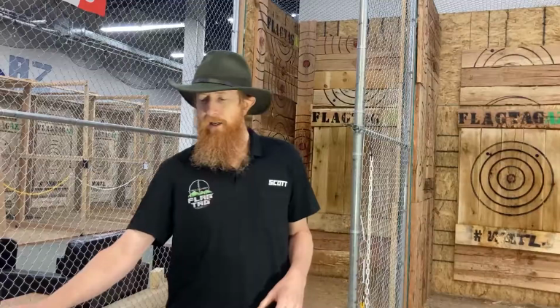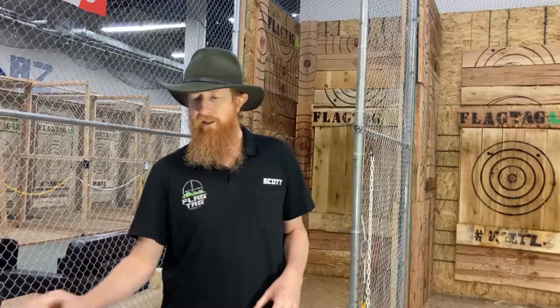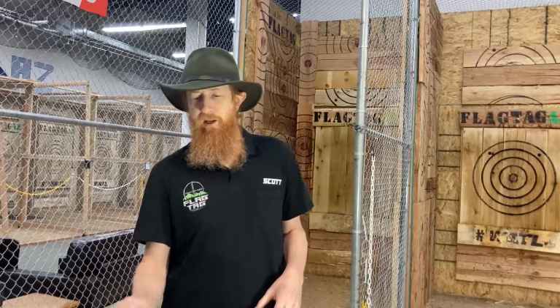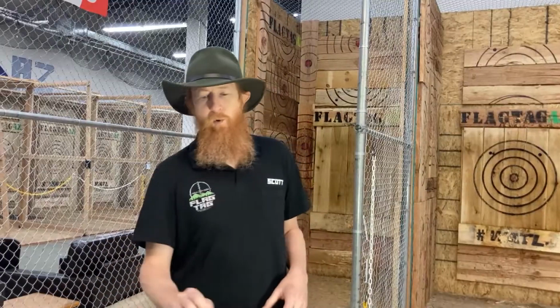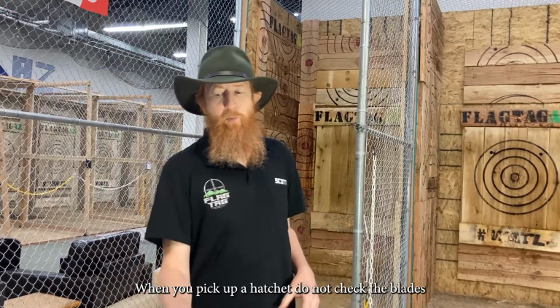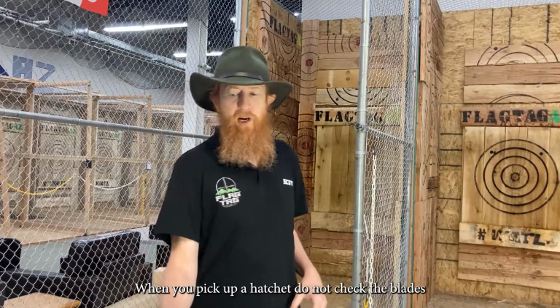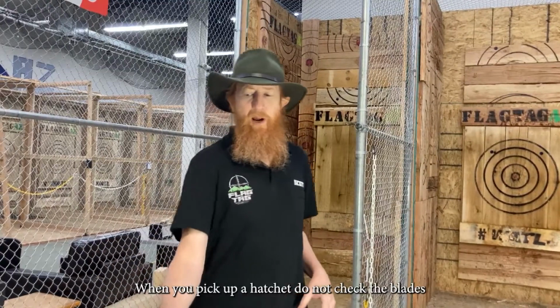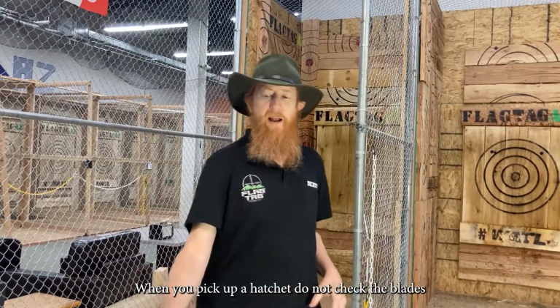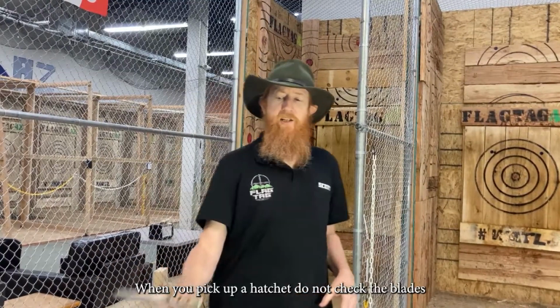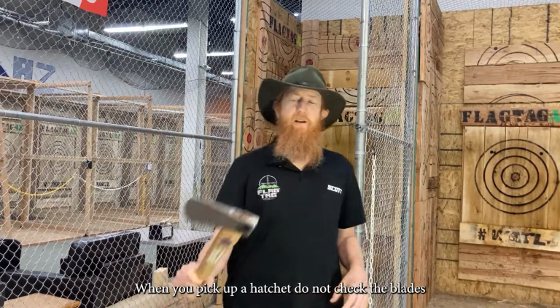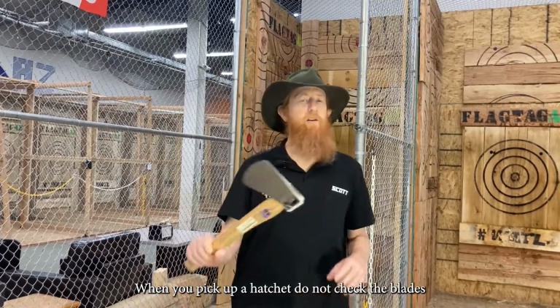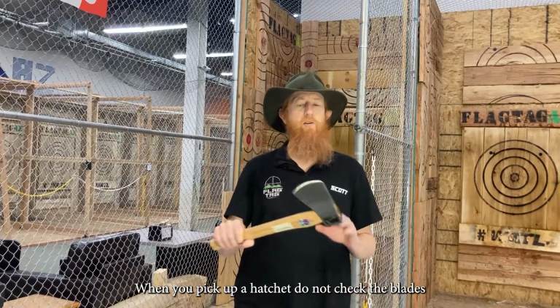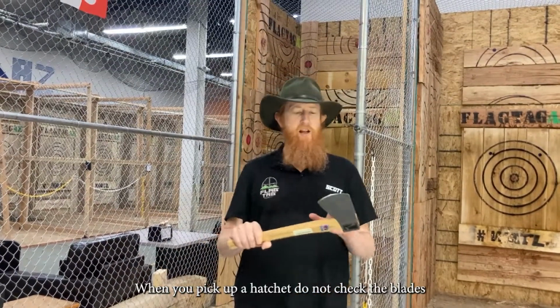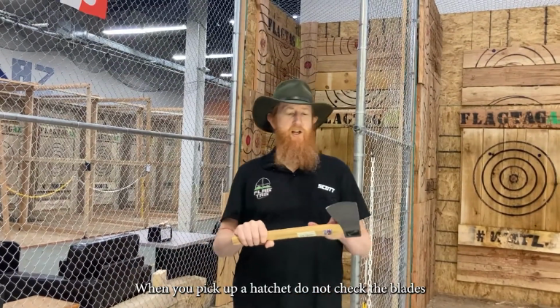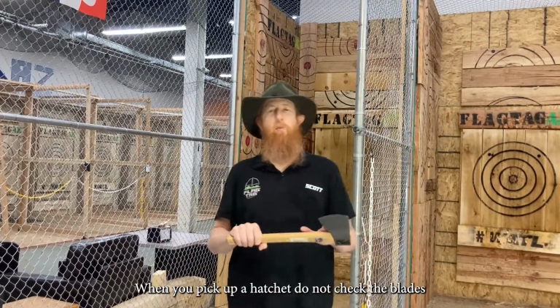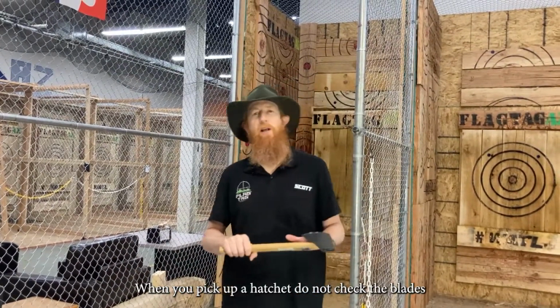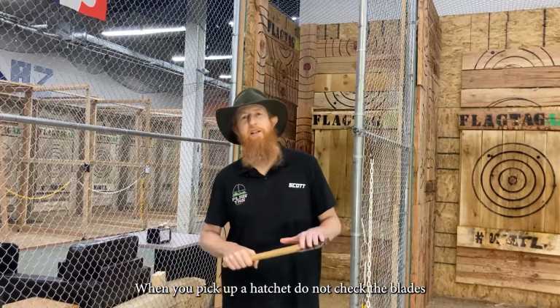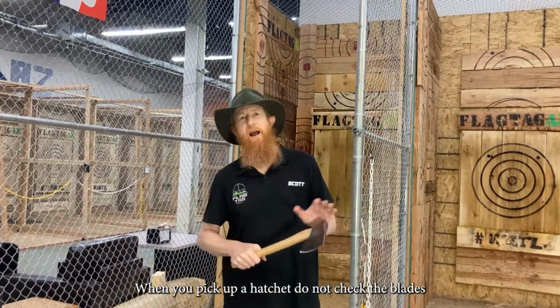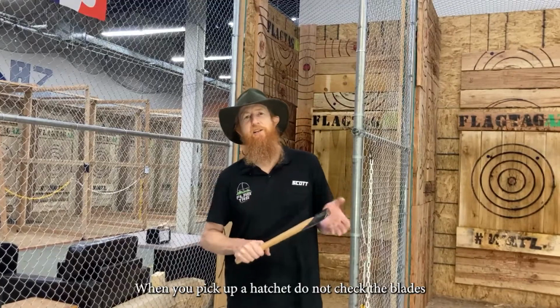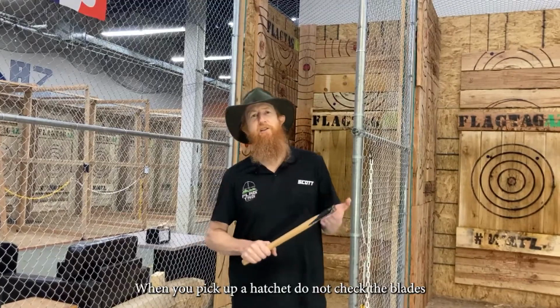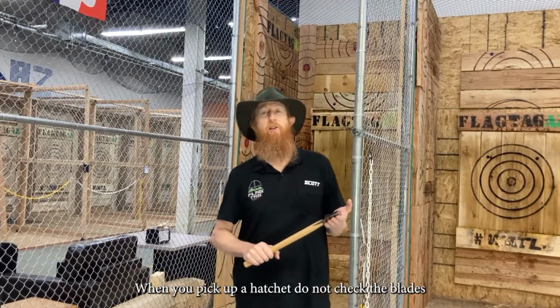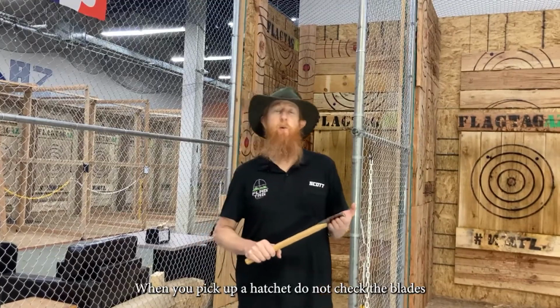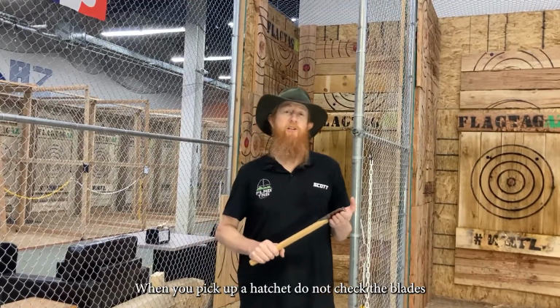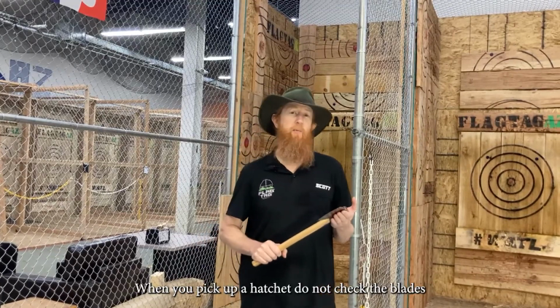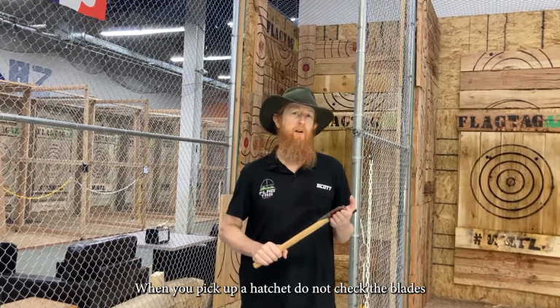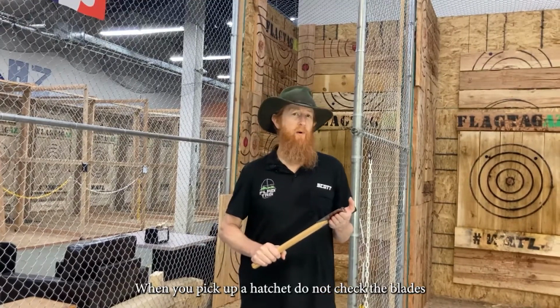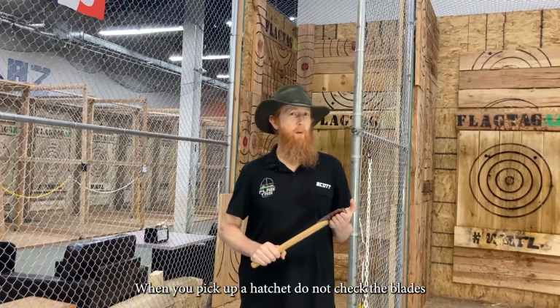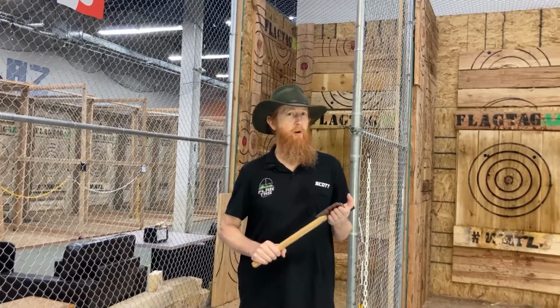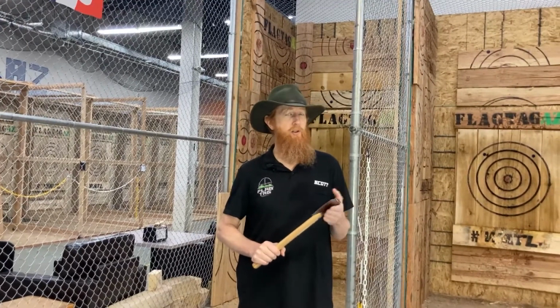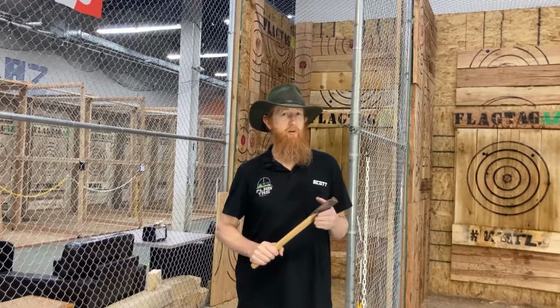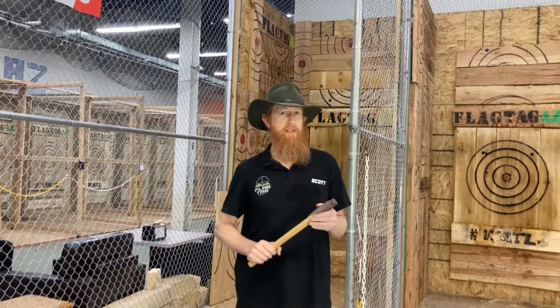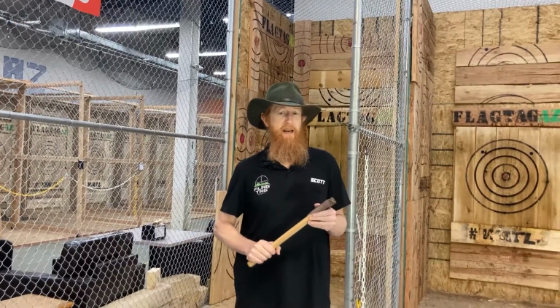Next thing: when you pick up a hatchet, do not check the blades of the hatchets. They're plenty sharp enough for what we're going to do today.